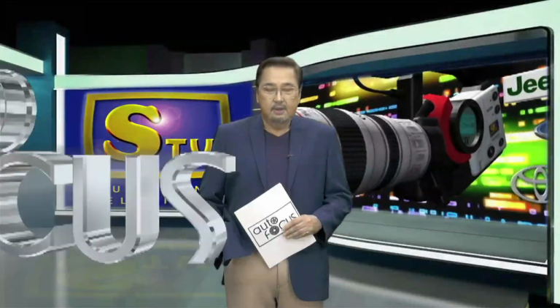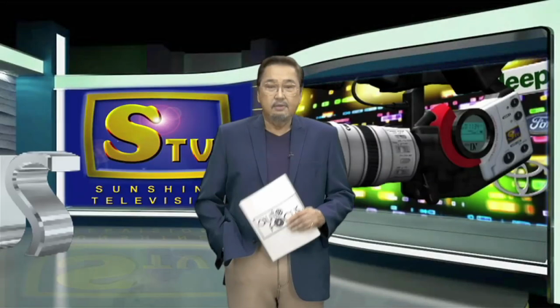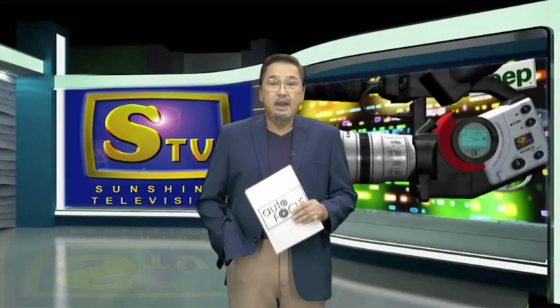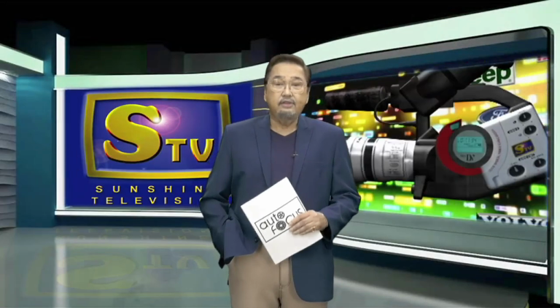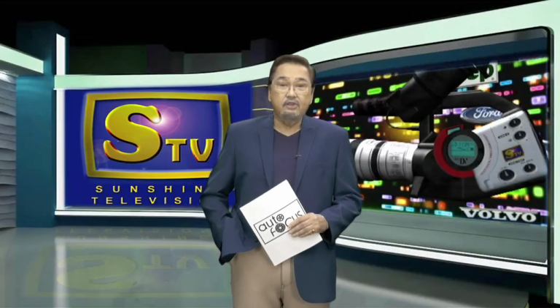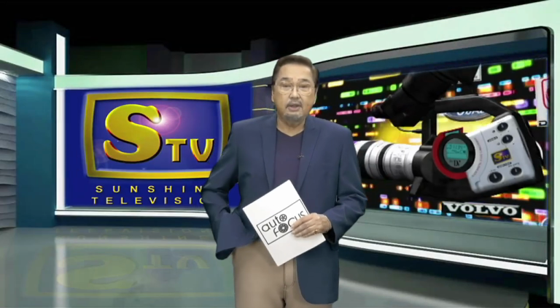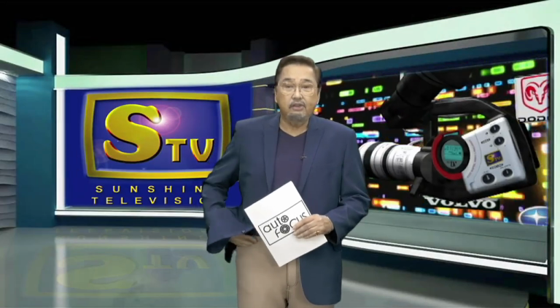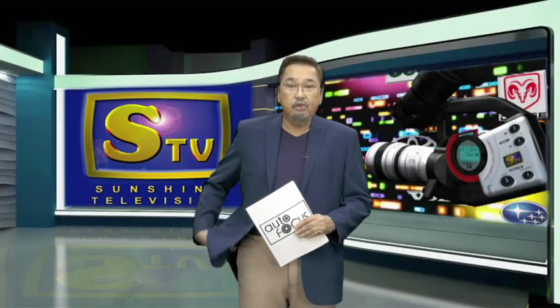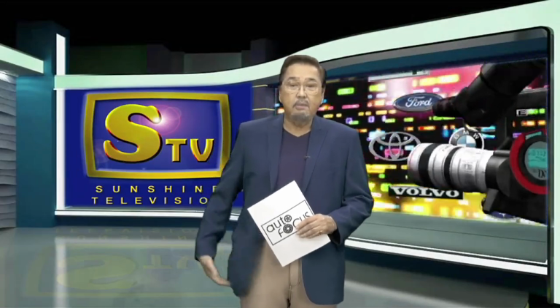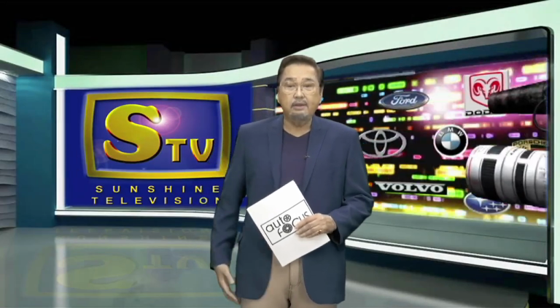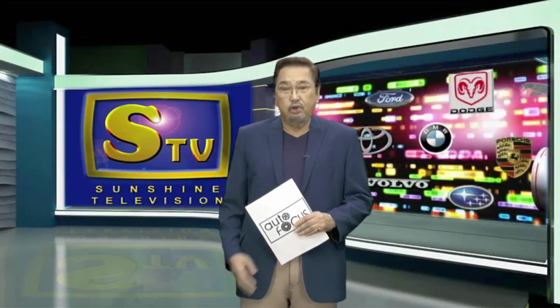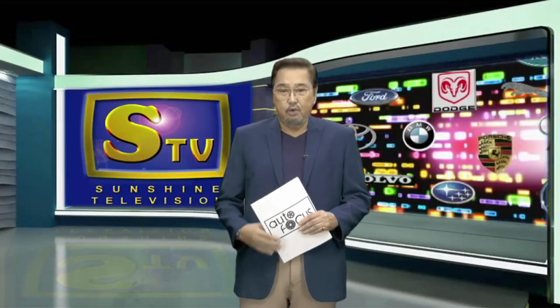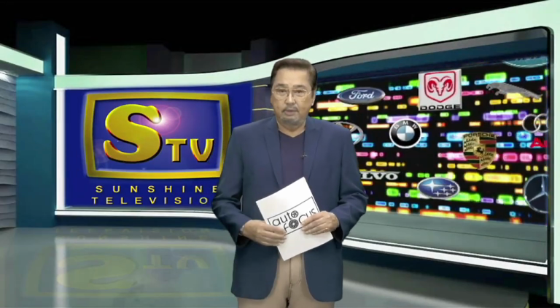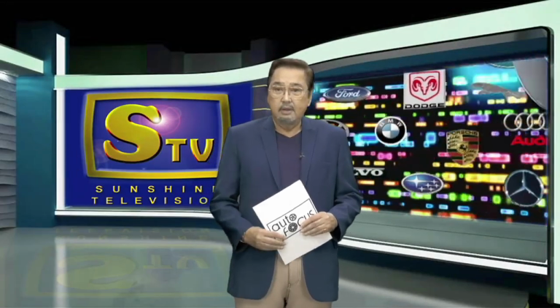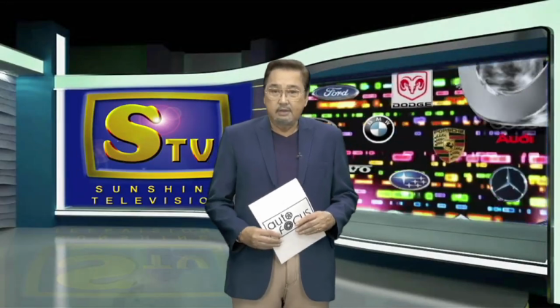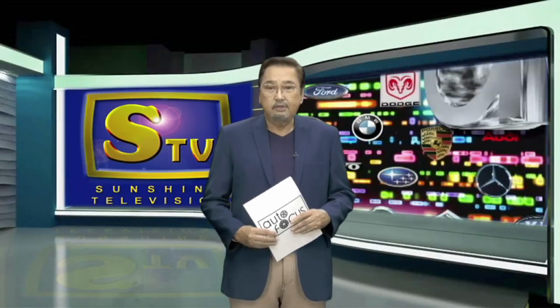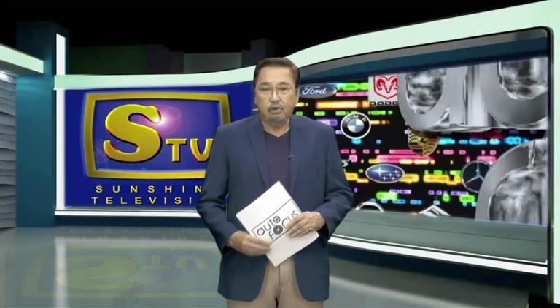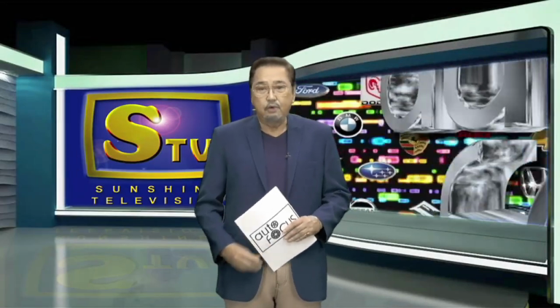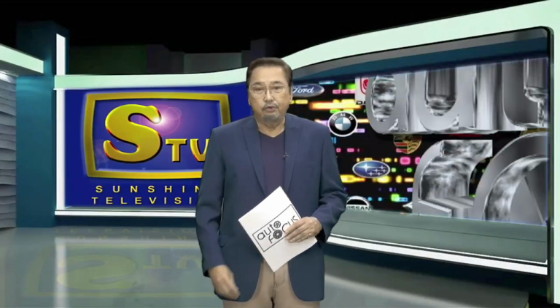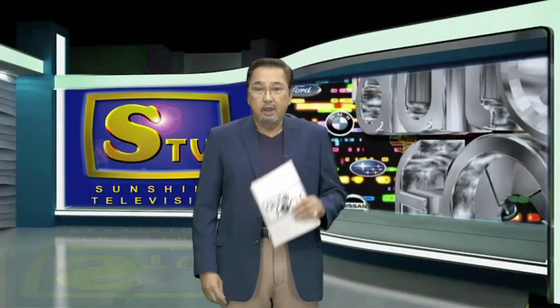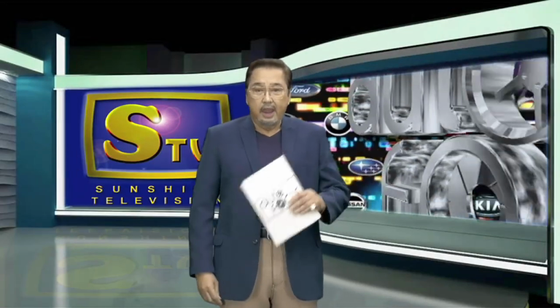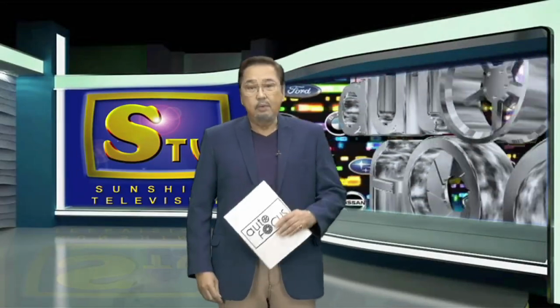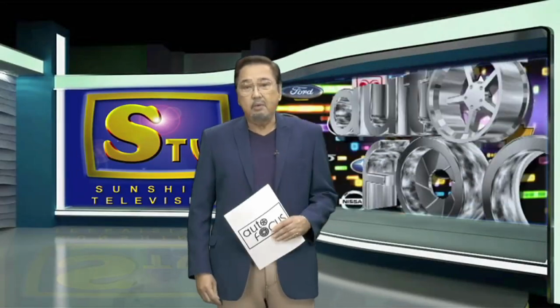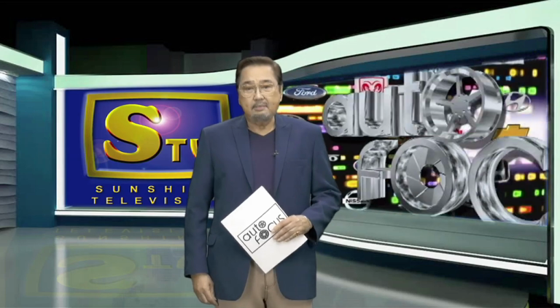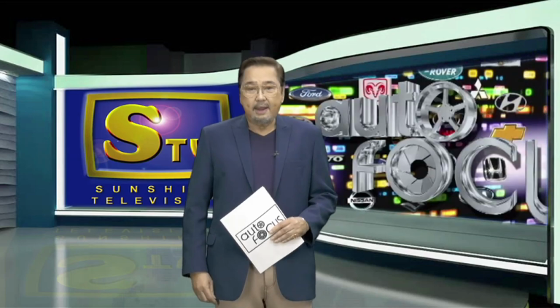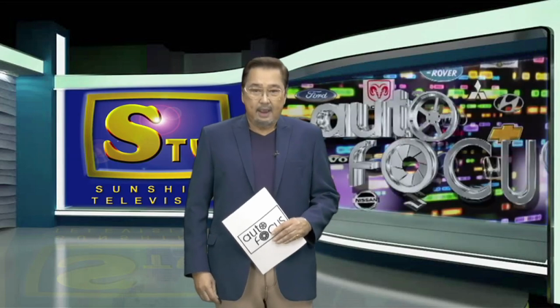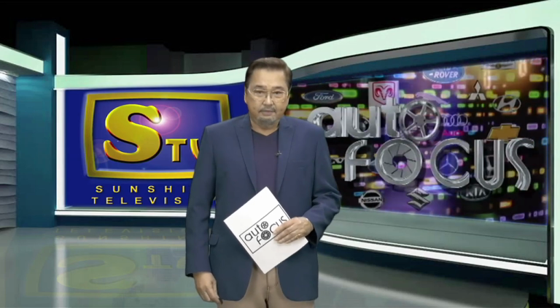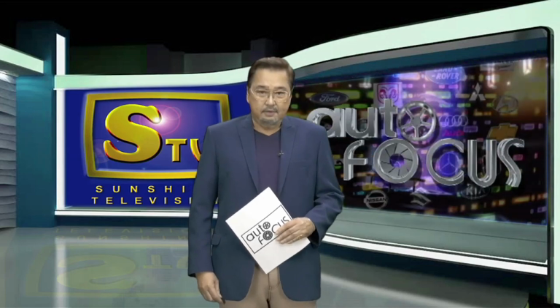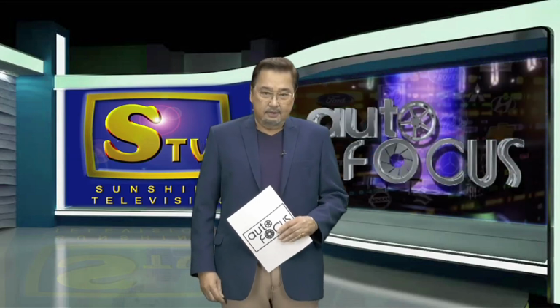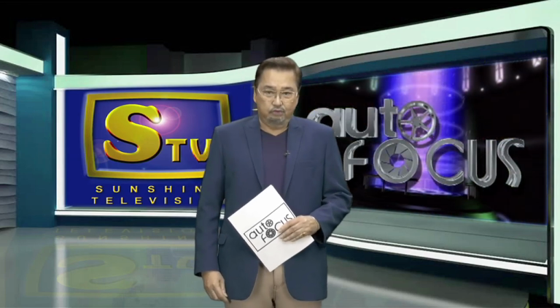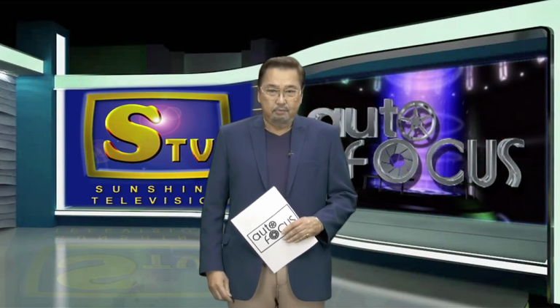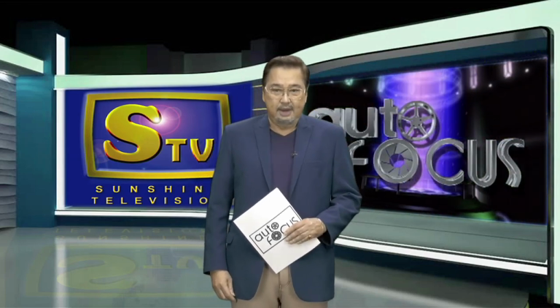The next 60 minutes is all about the automobile. This is Autofocus, and we'll be right back after this short break.